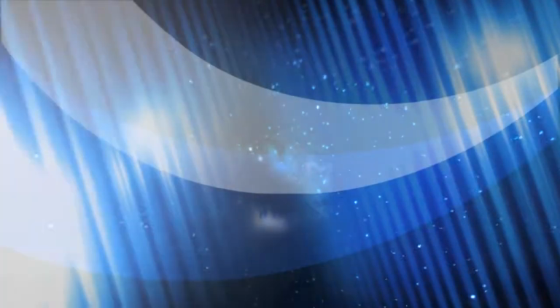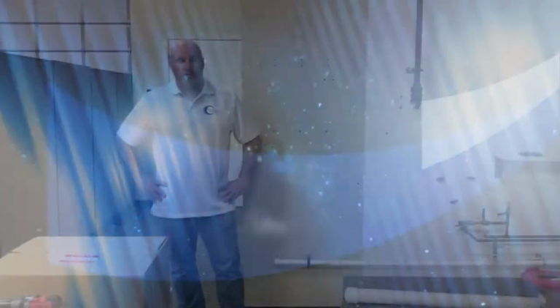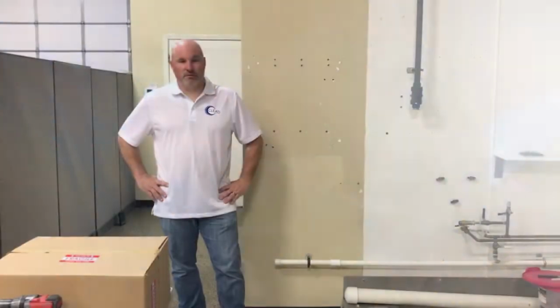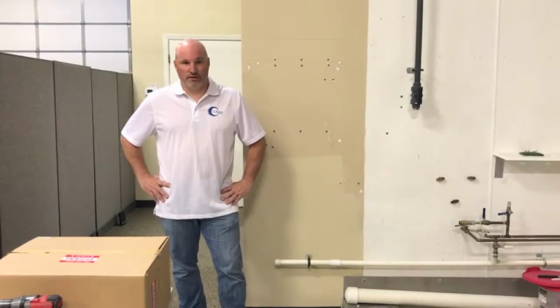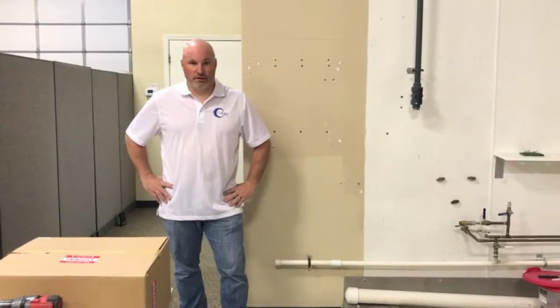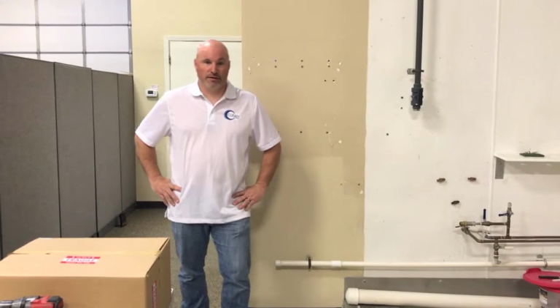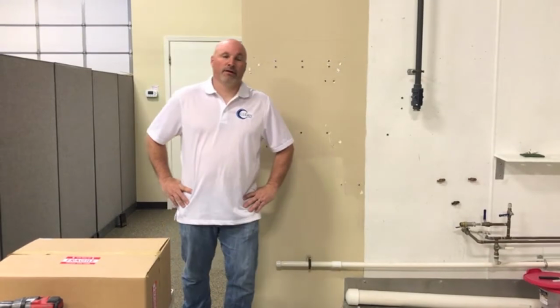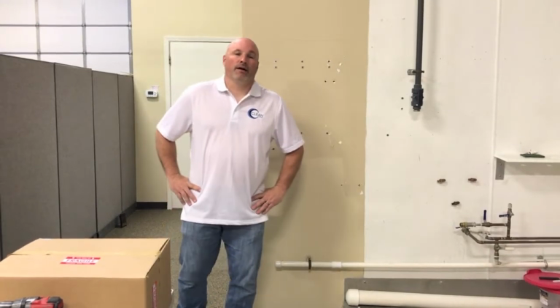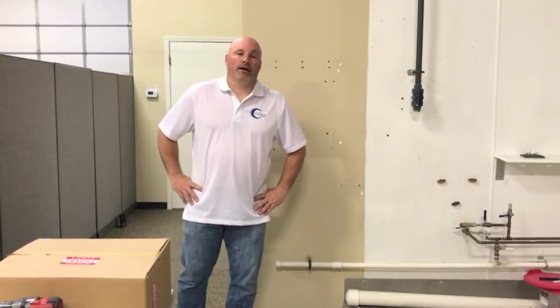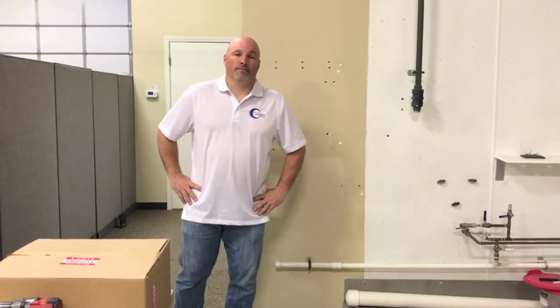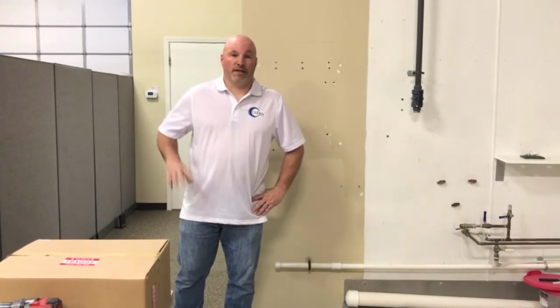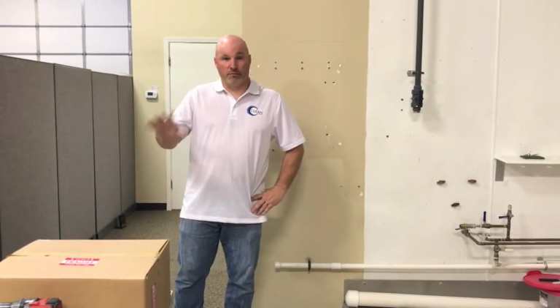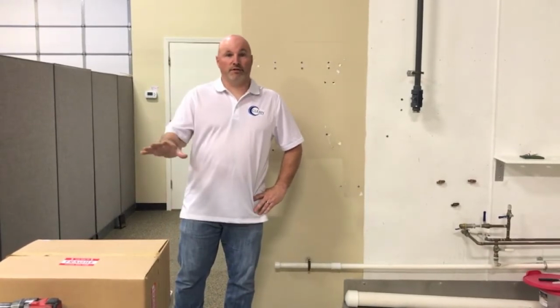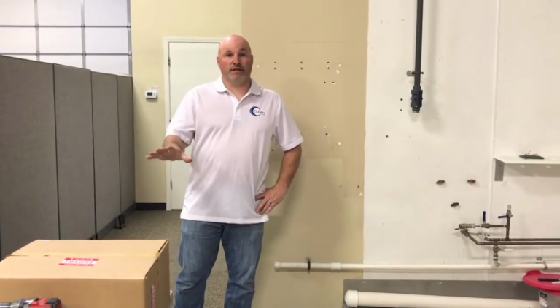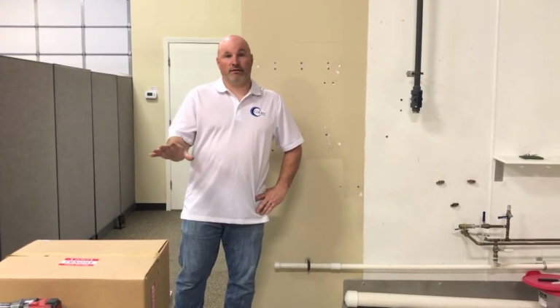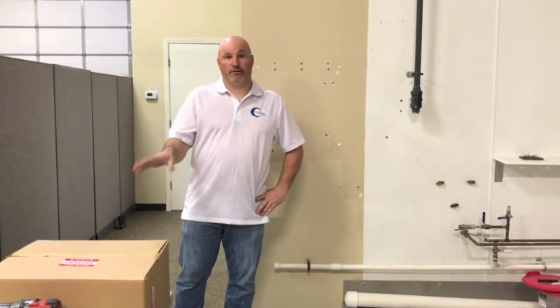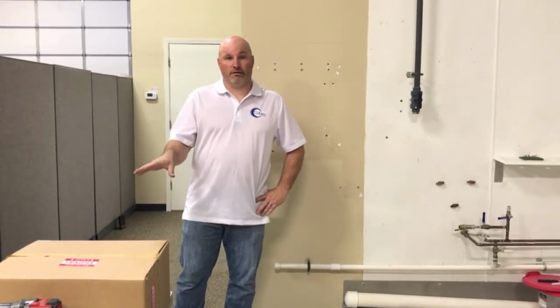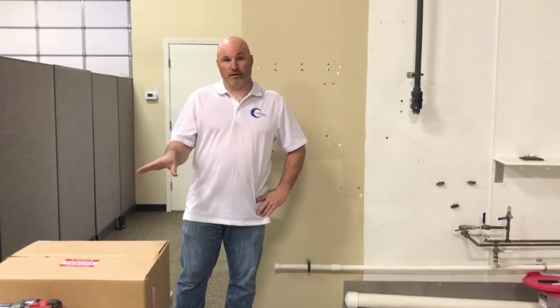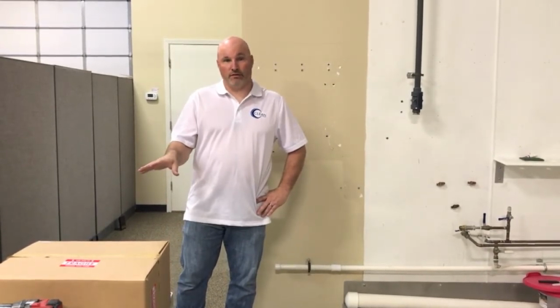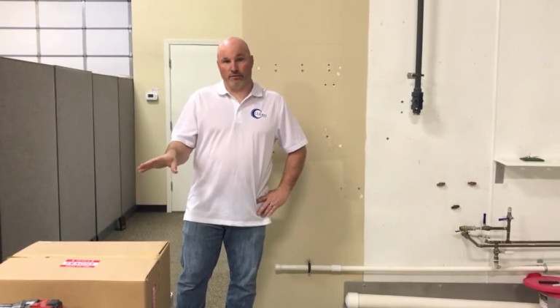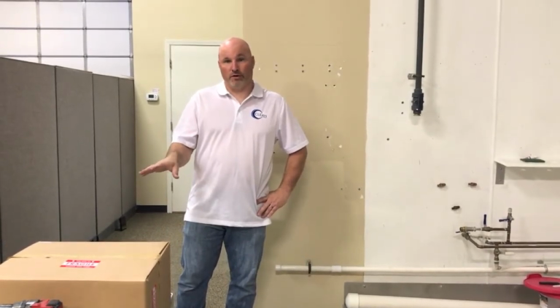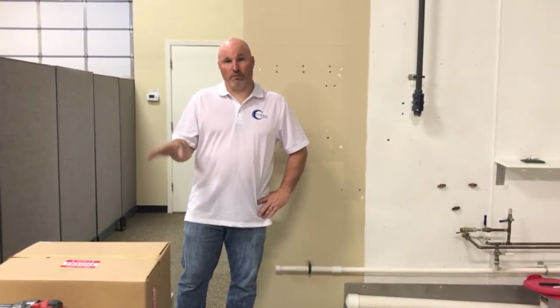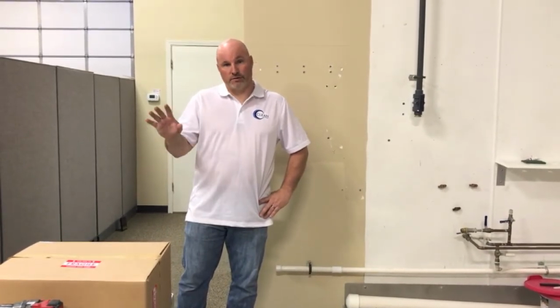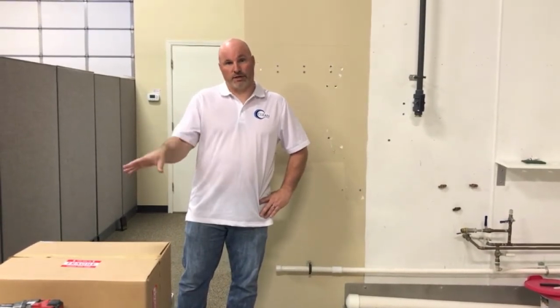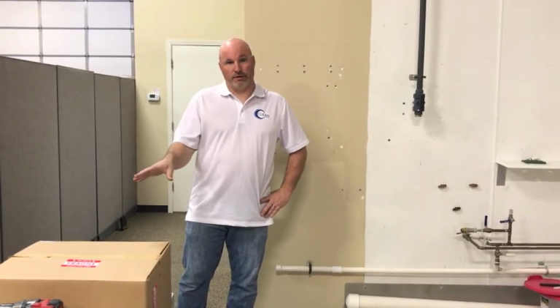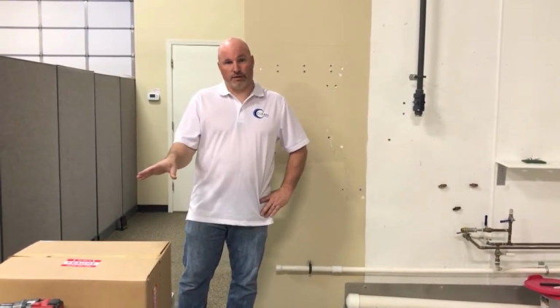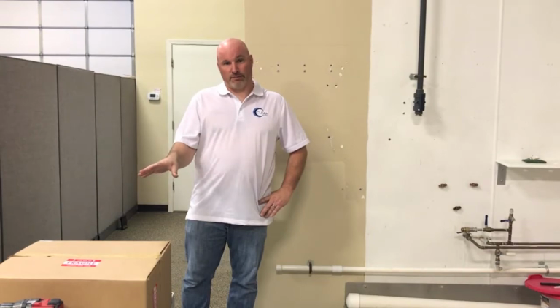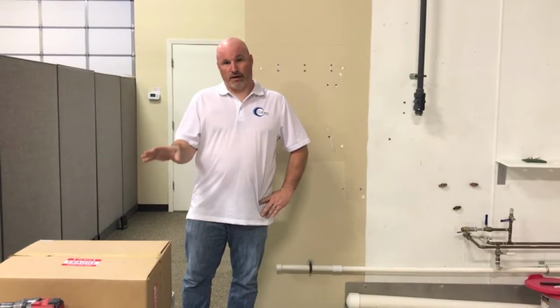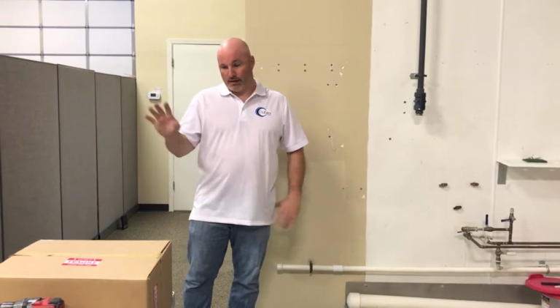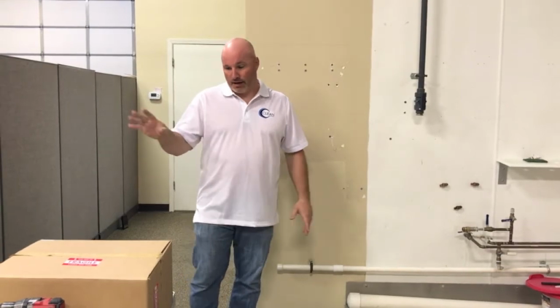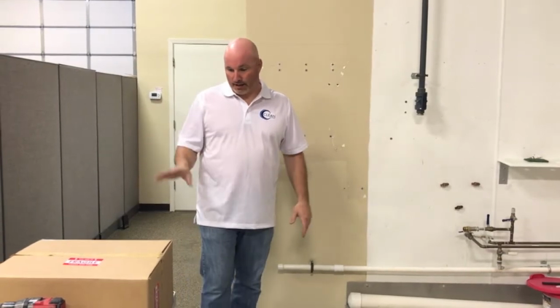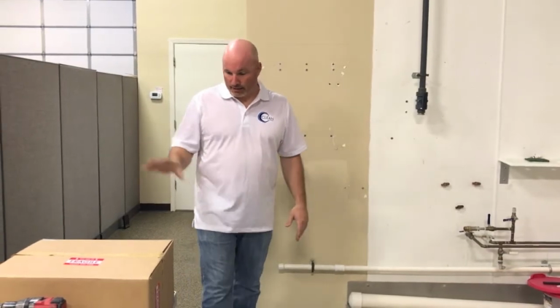Hi, I'm Drew with CleanCore. Thanks for purchasing your CleanCore 3.0. We just want to give you a quick tip on how to hang it.